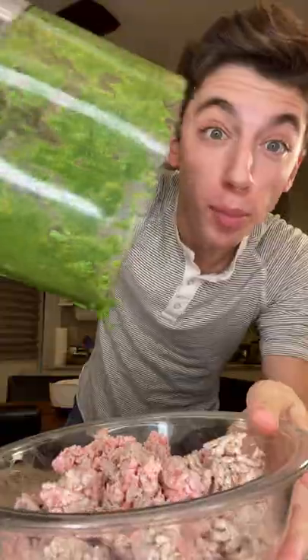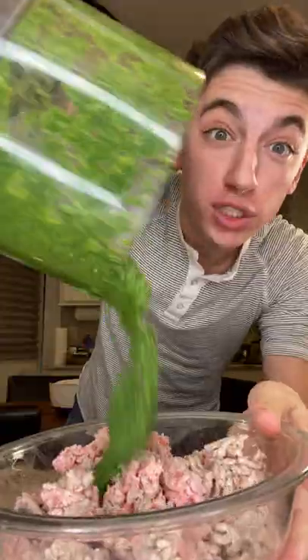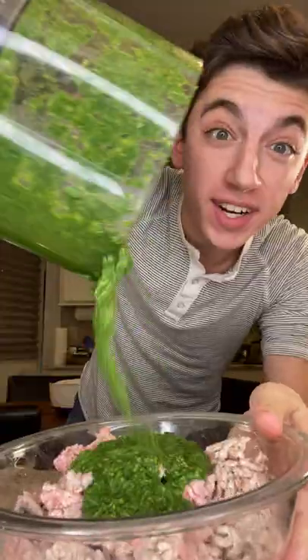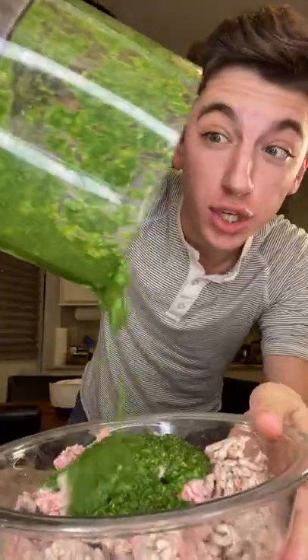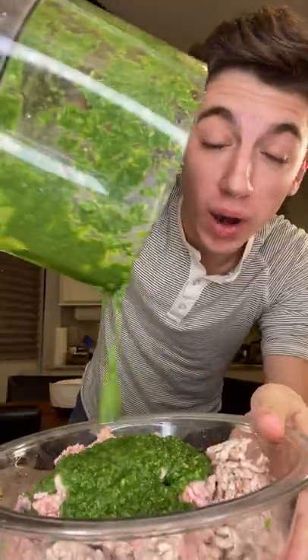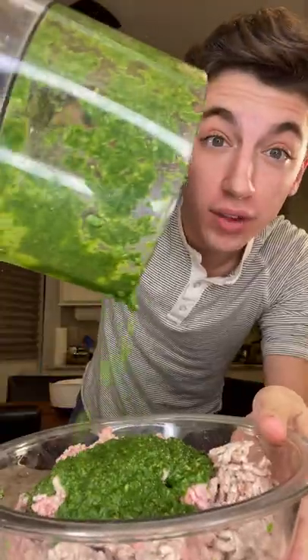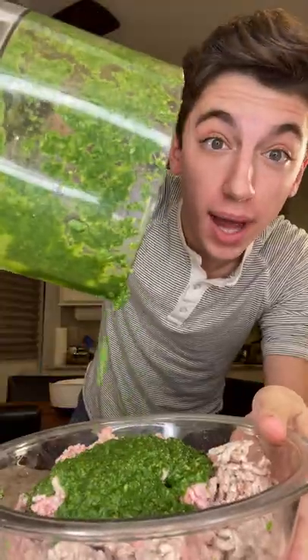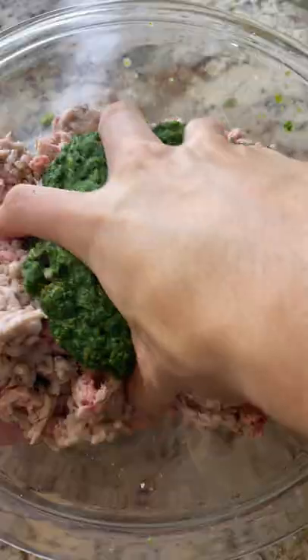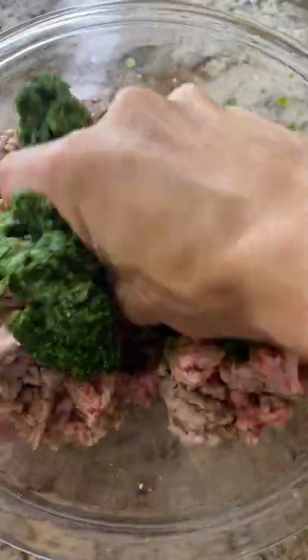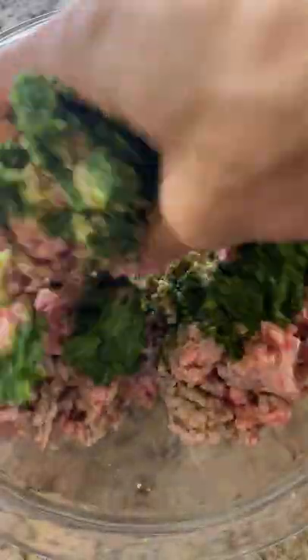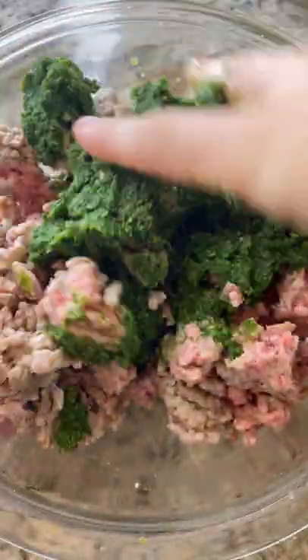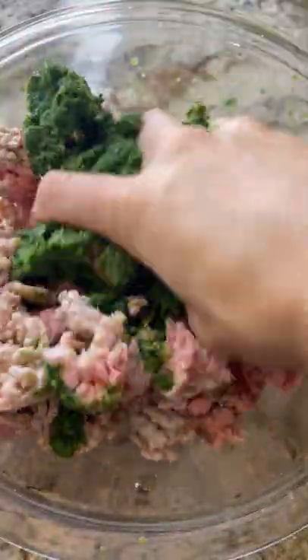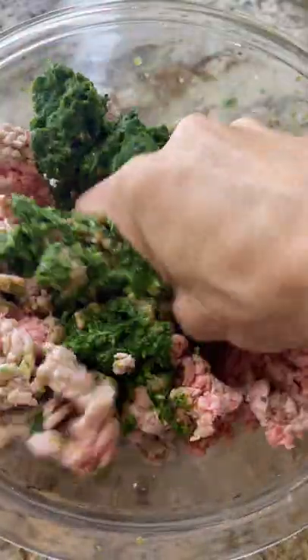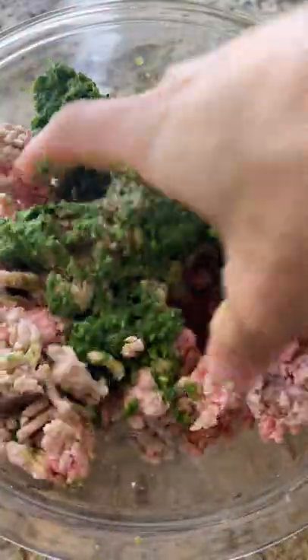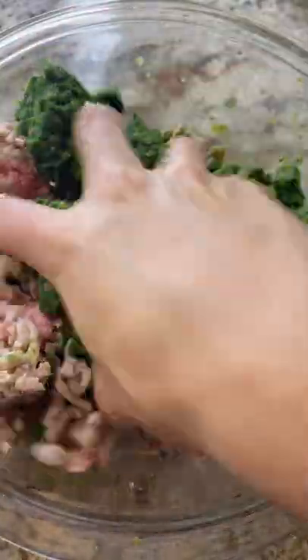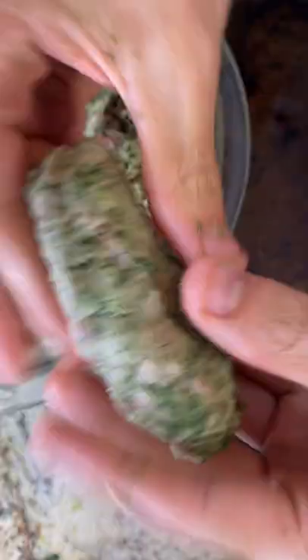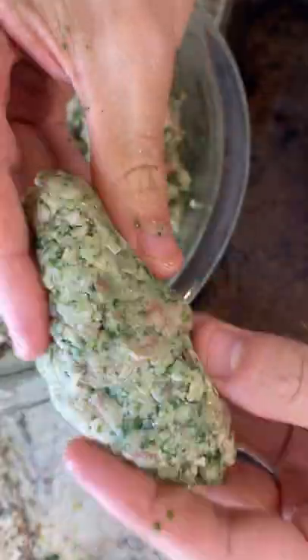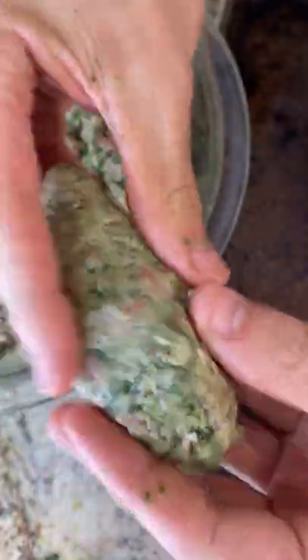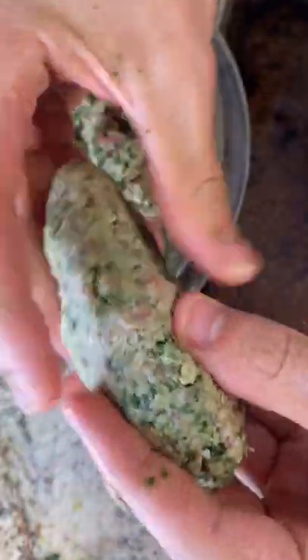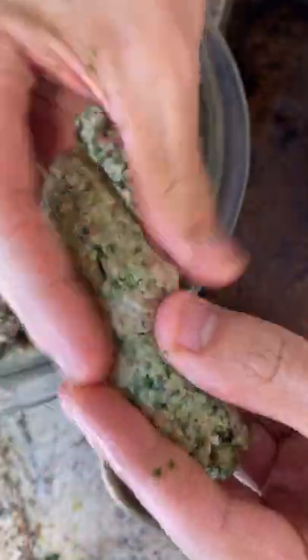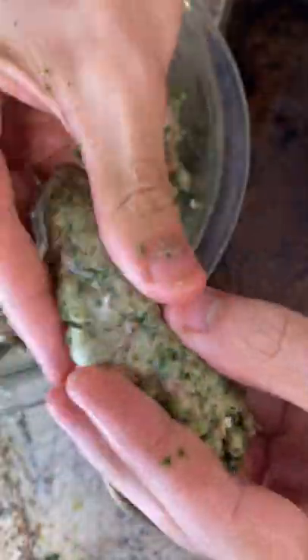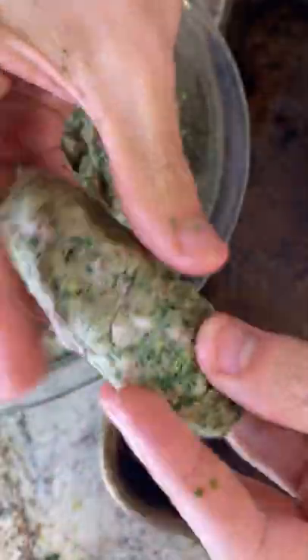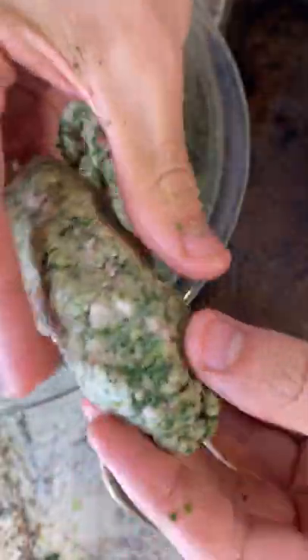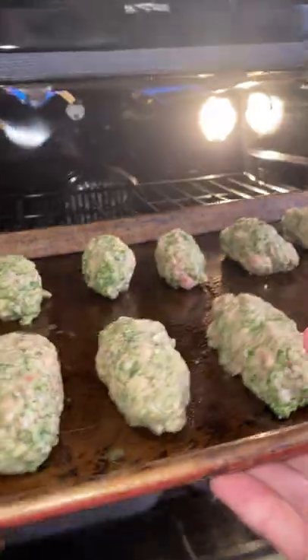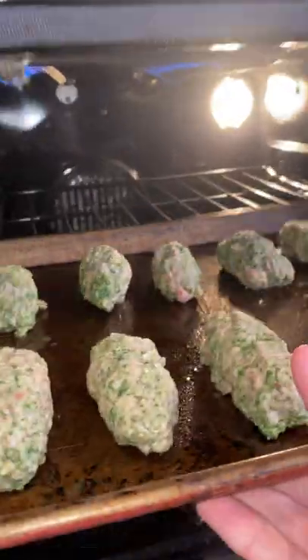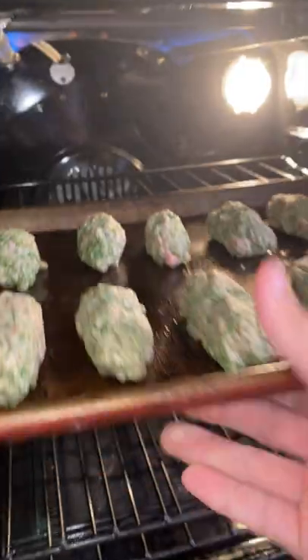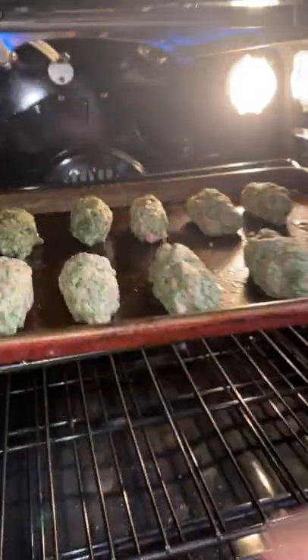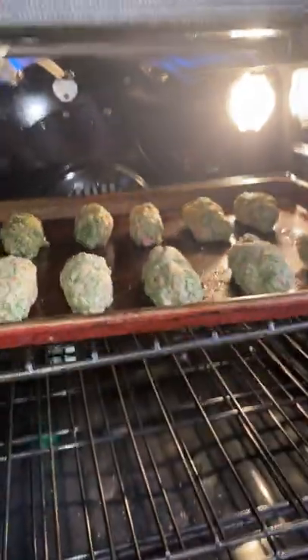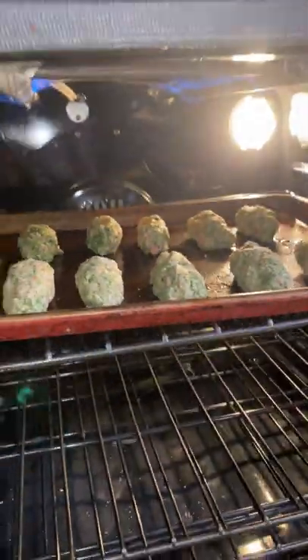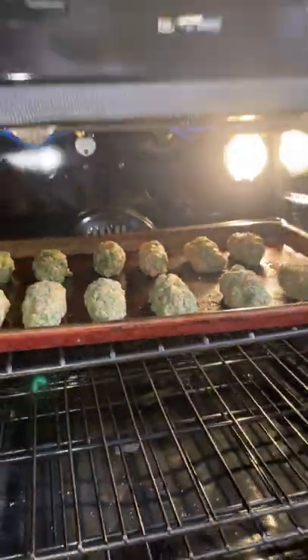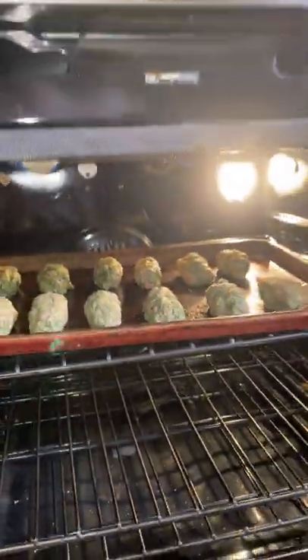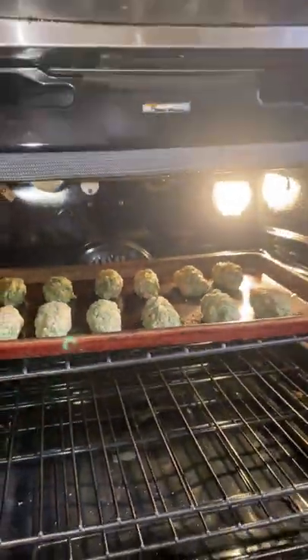Pour most of it into the ground lamb, mix until fully combined, form into kebab shapes, and broil for eight to ten minutes per side.